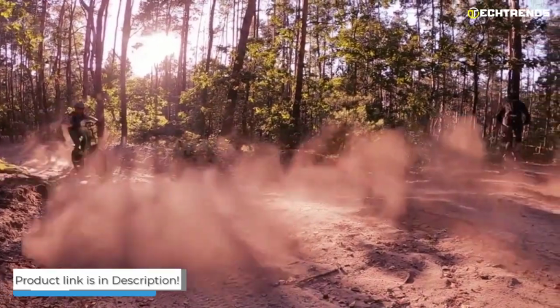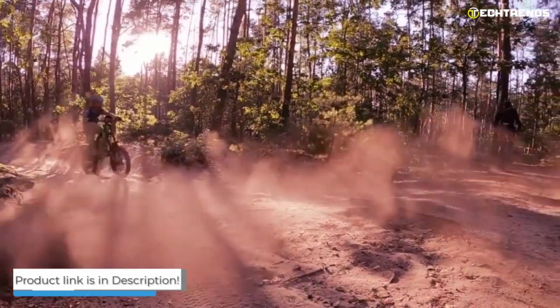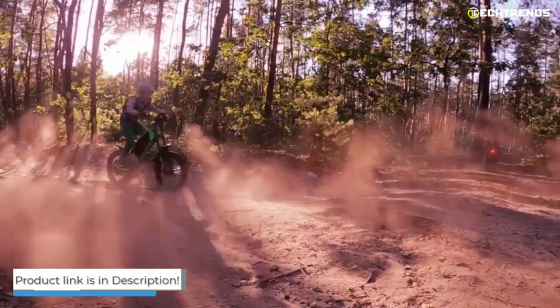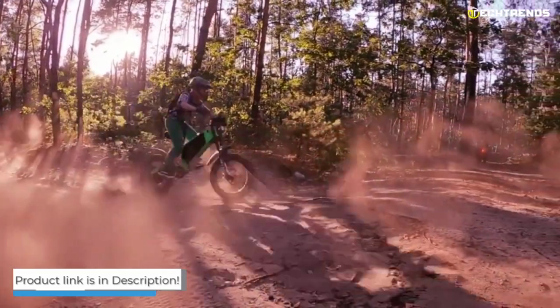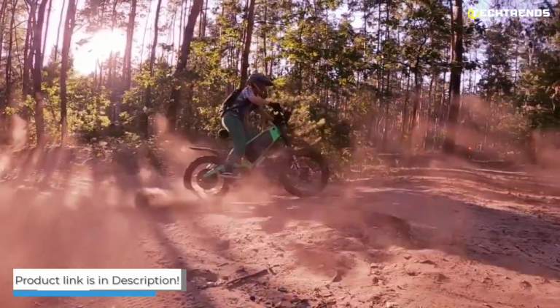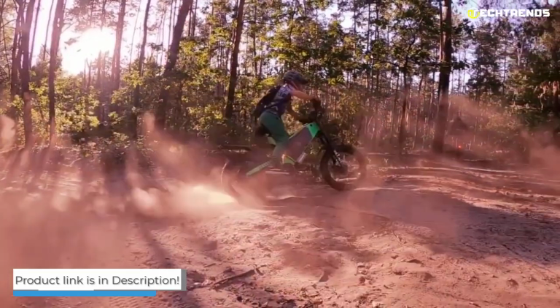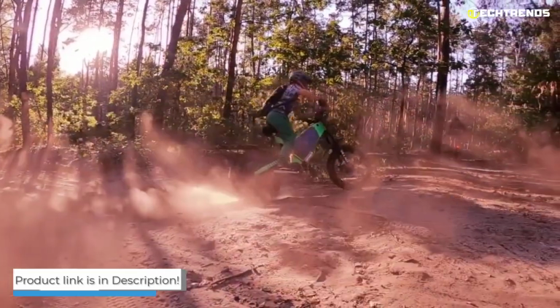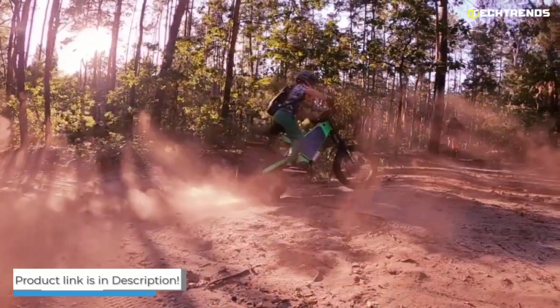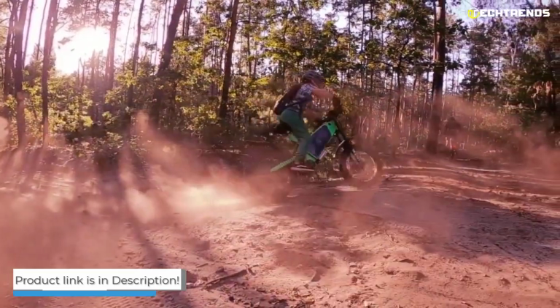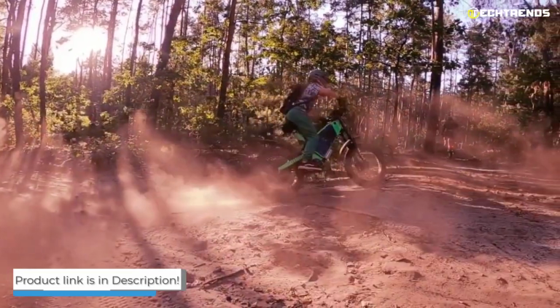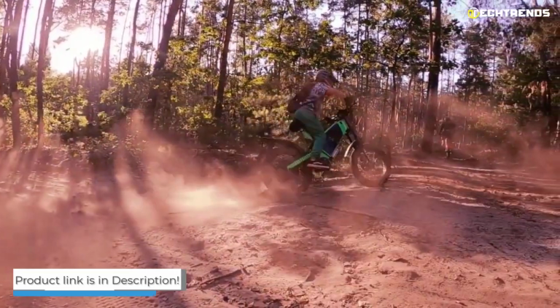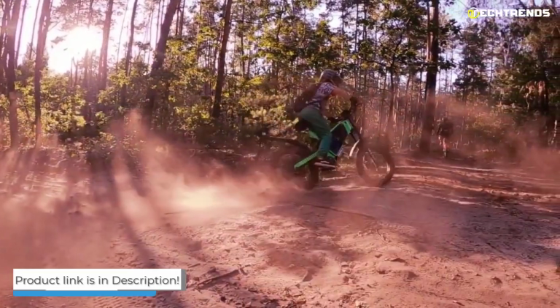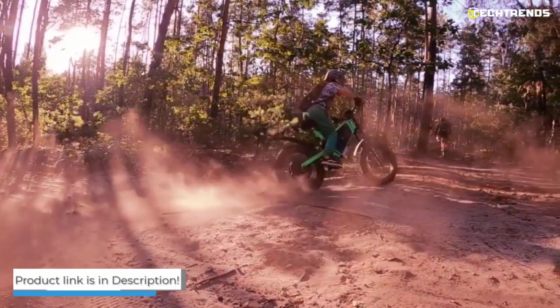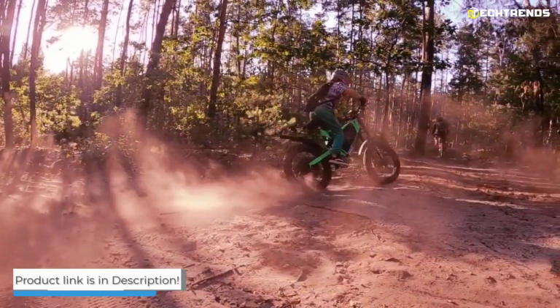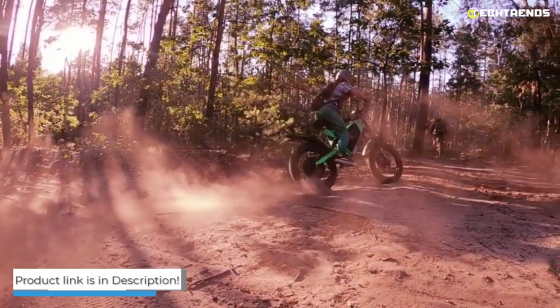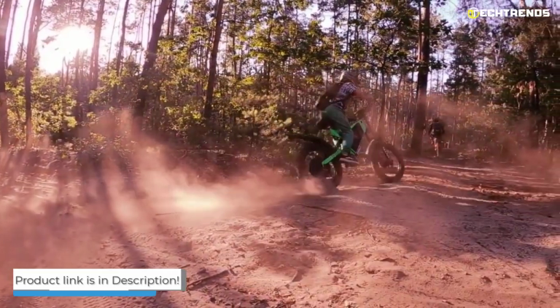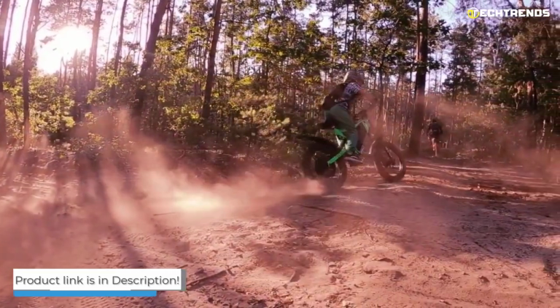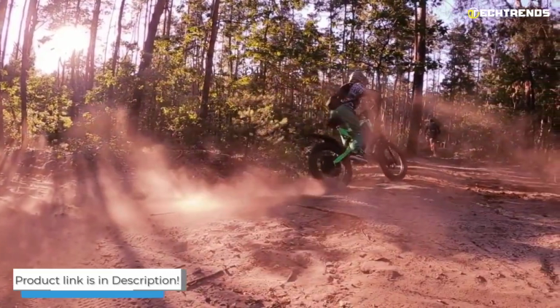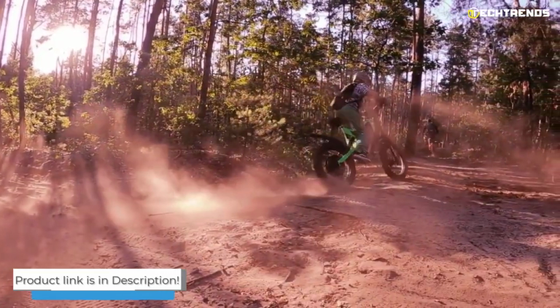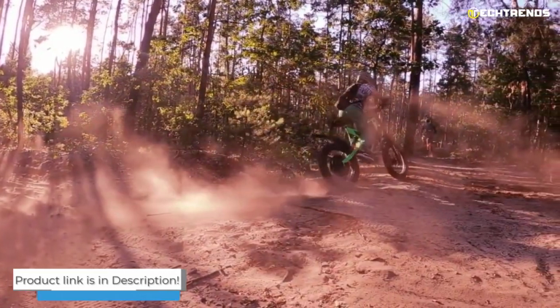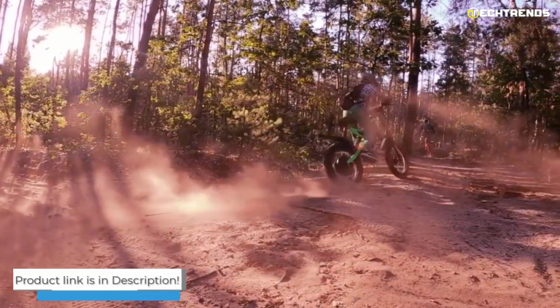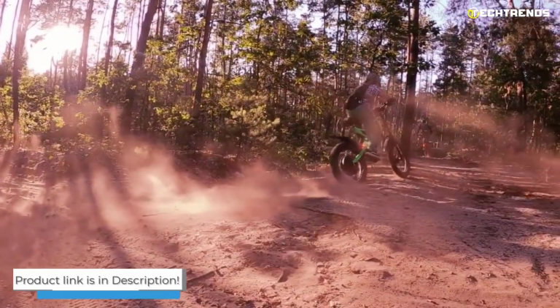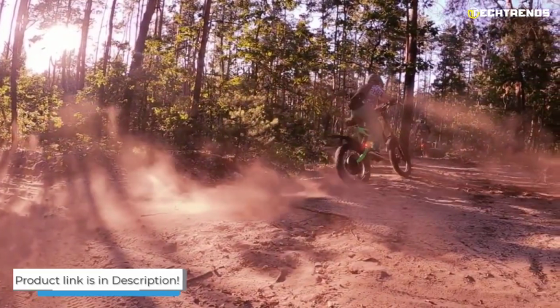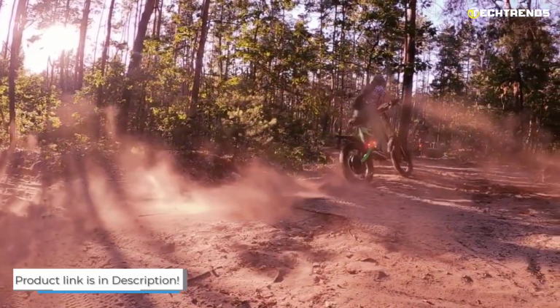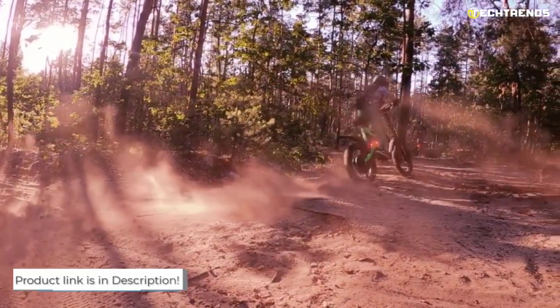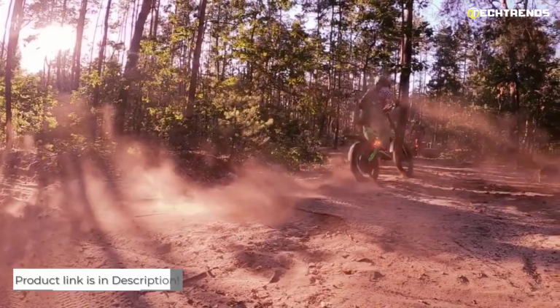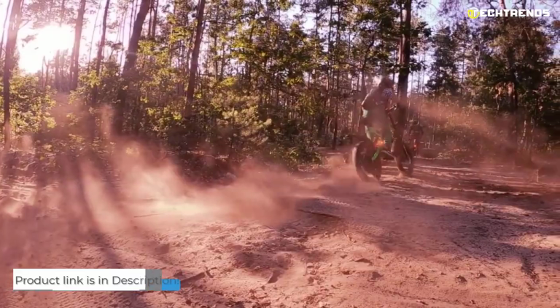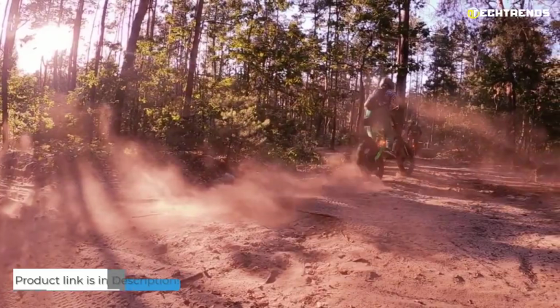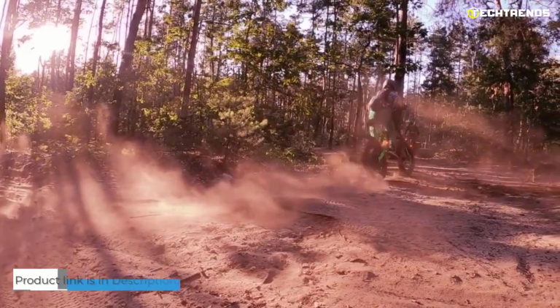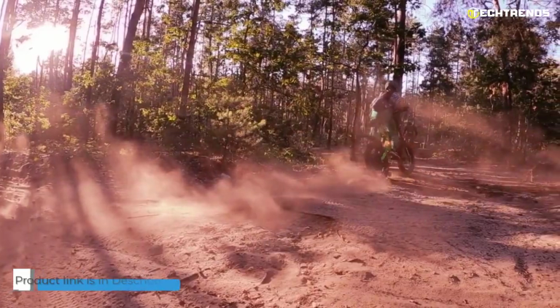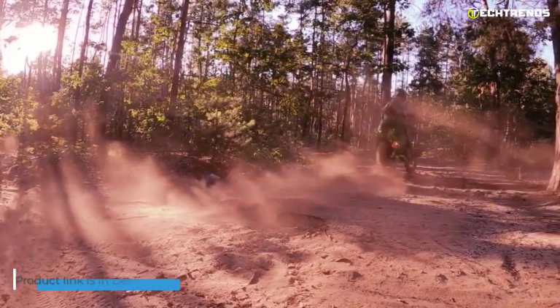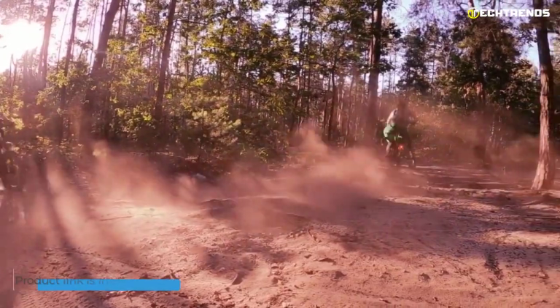The Bear Russell e-bike is an excellent choice for those who want something they can grow into and not out of.